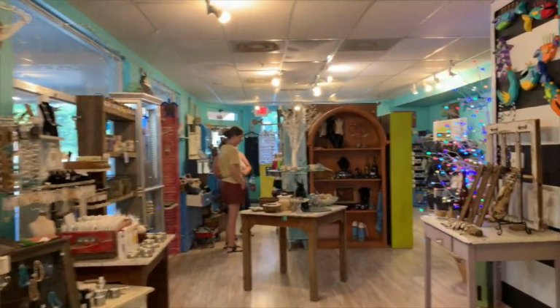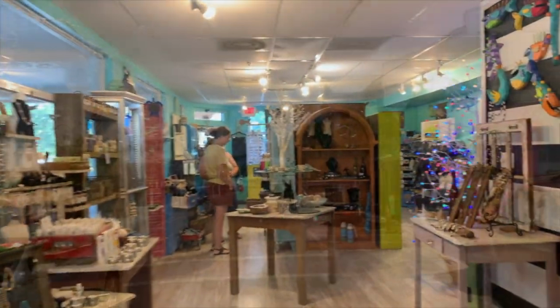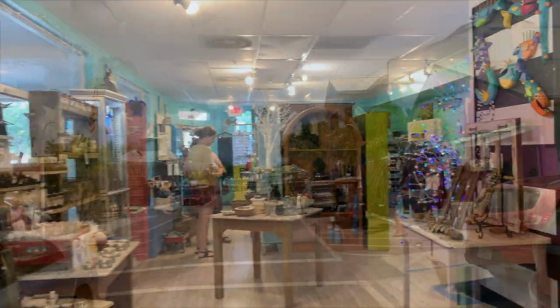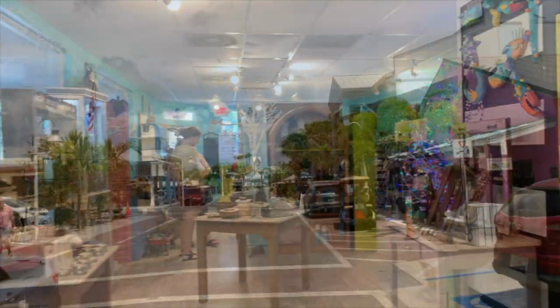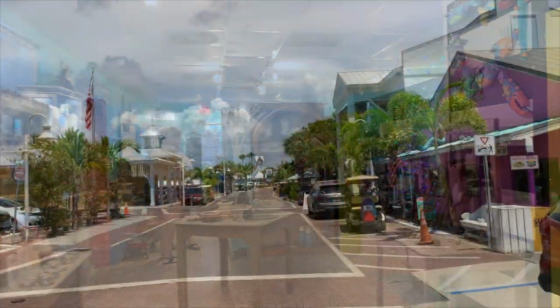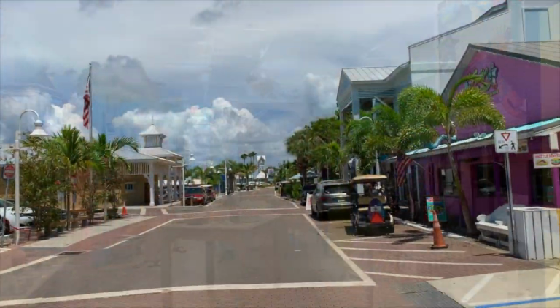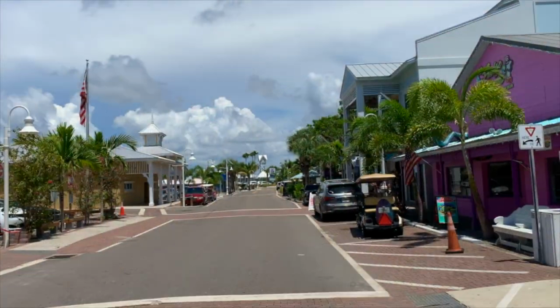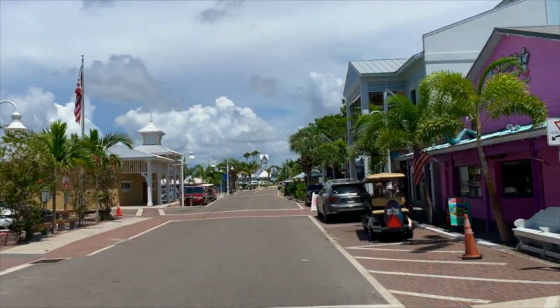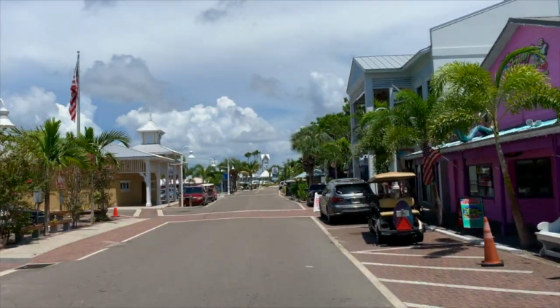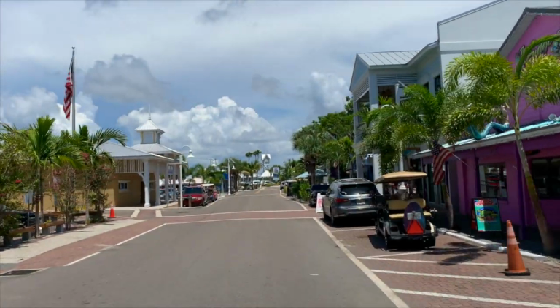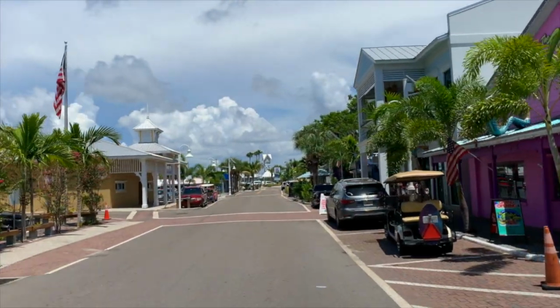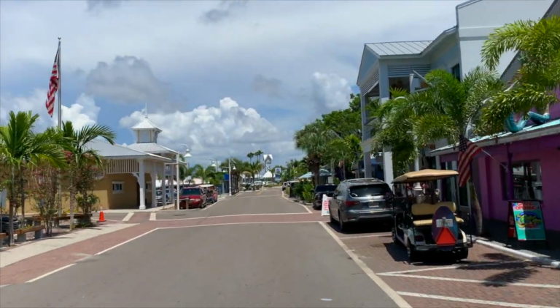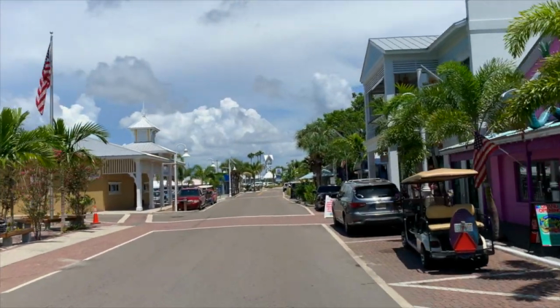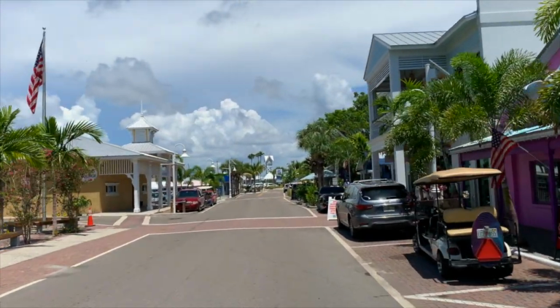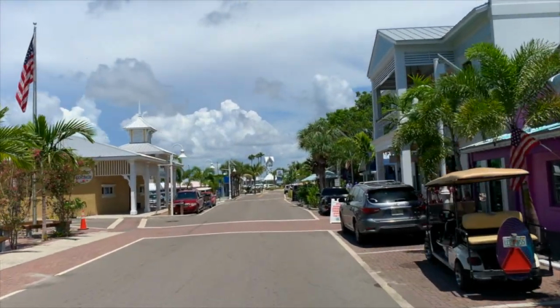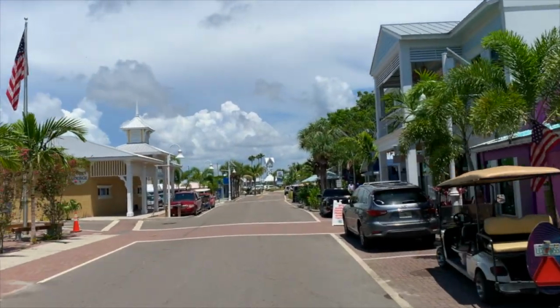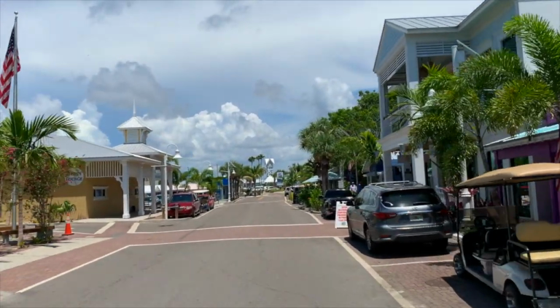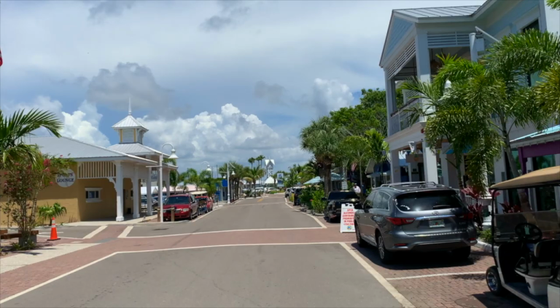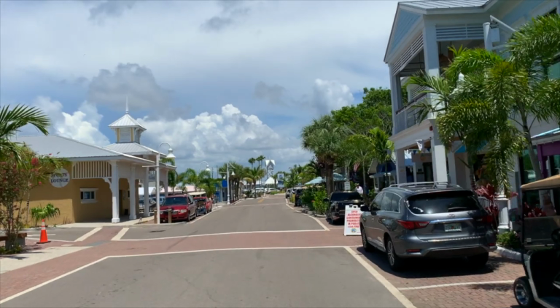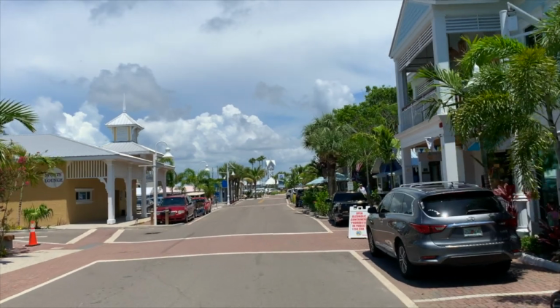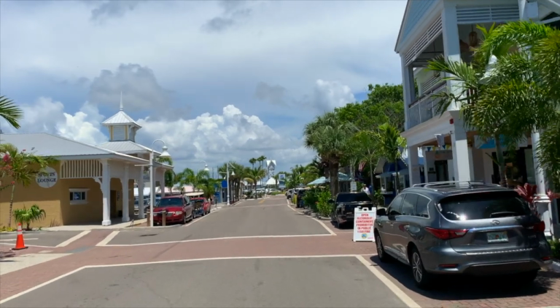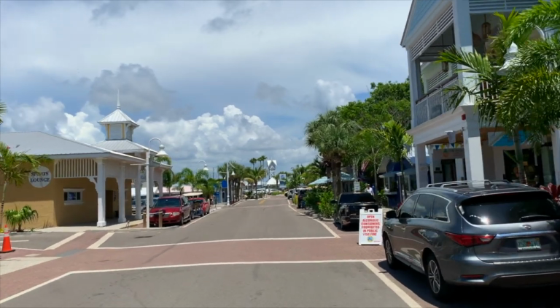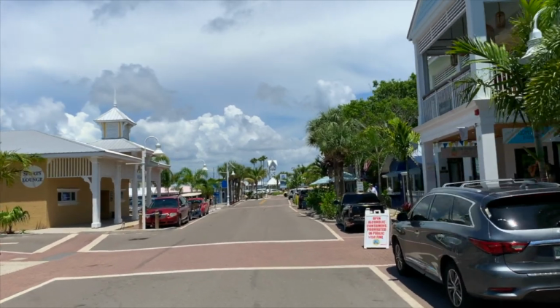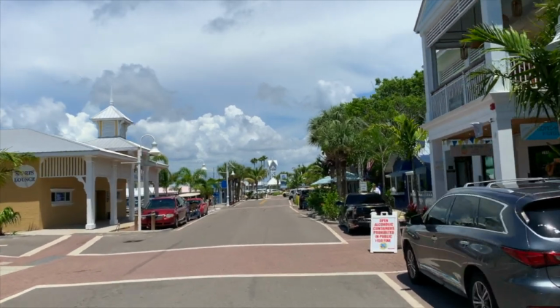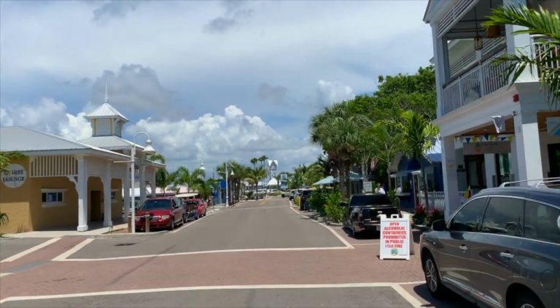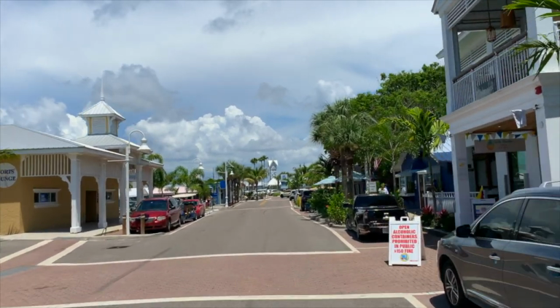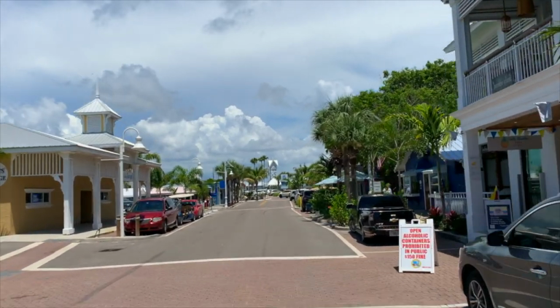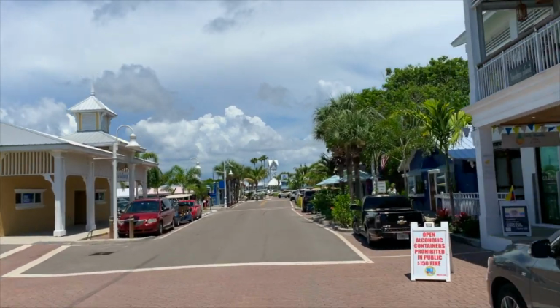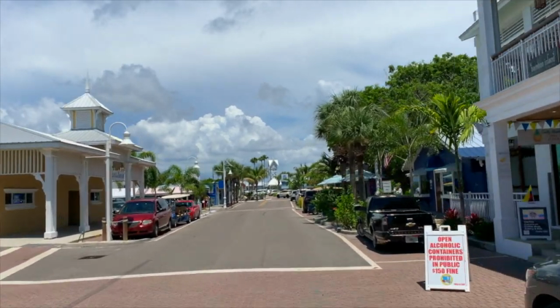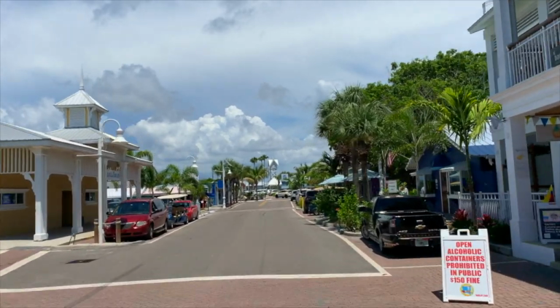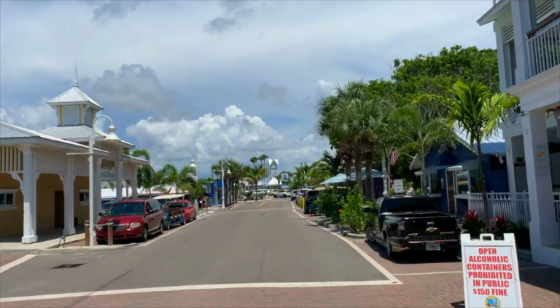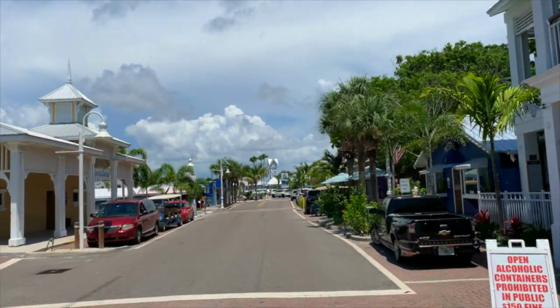Then stroll down Bridge Street to the historic Street Pier and take in the fabulous water views.